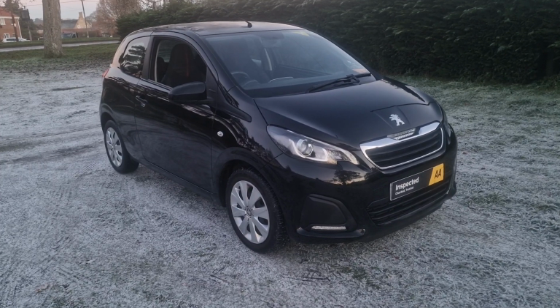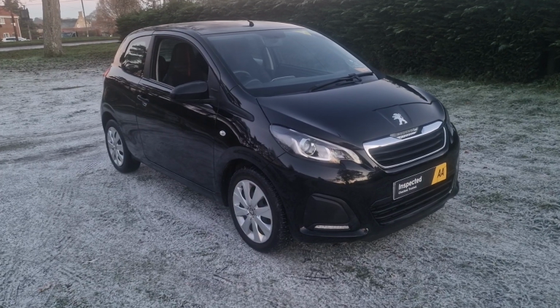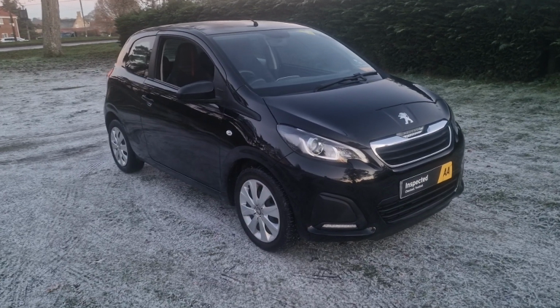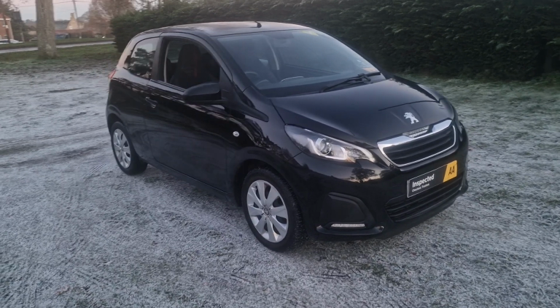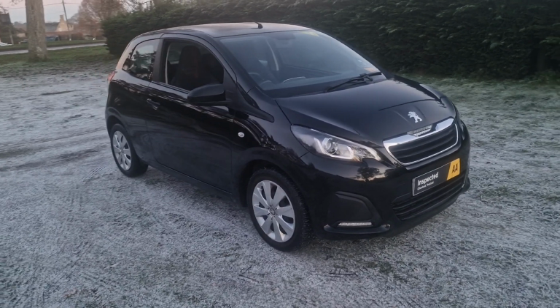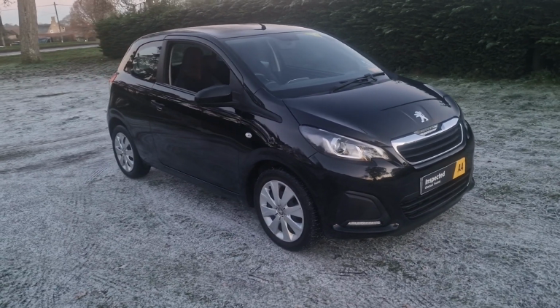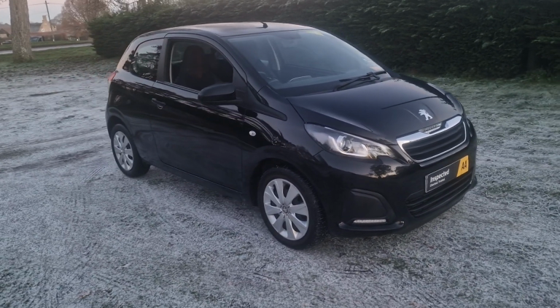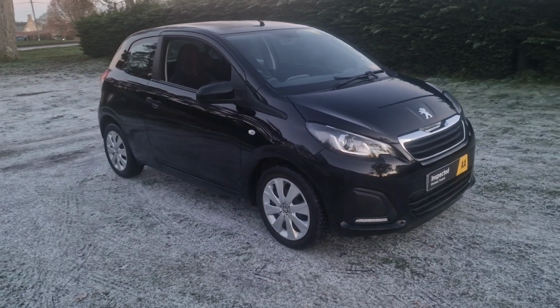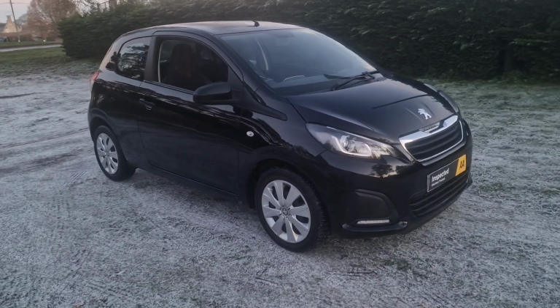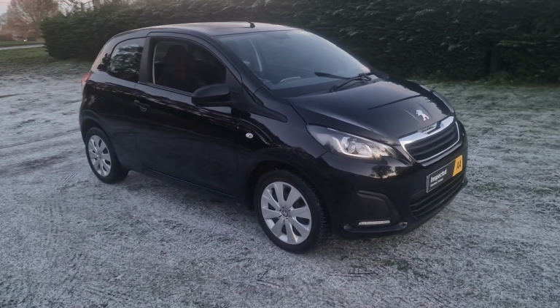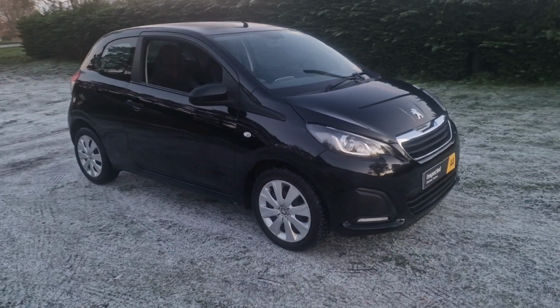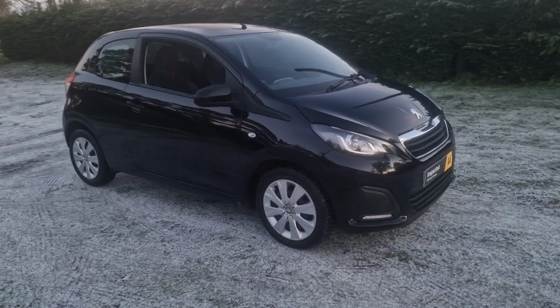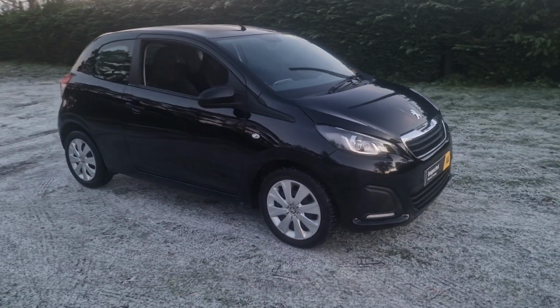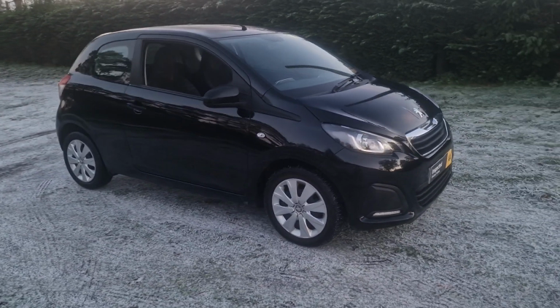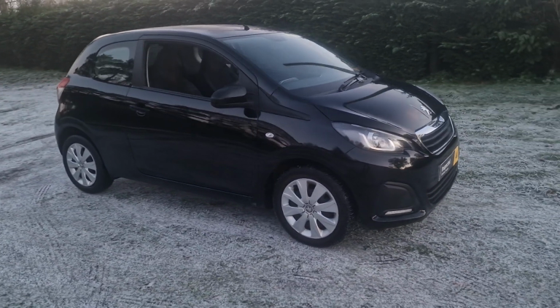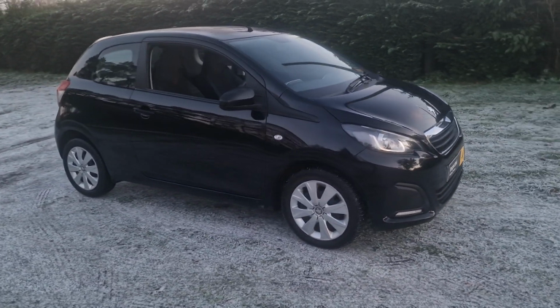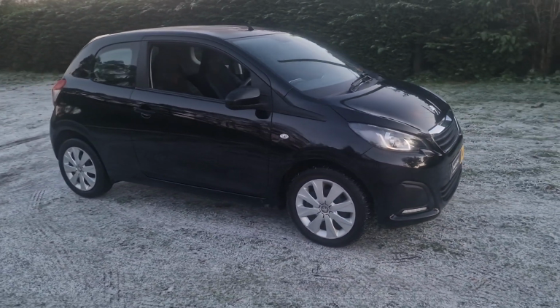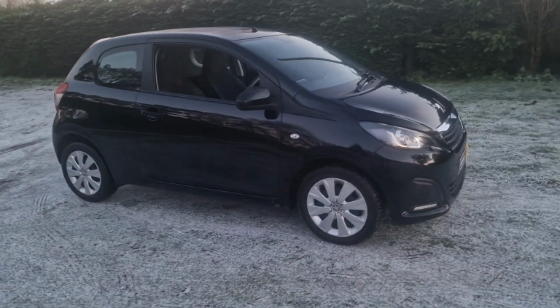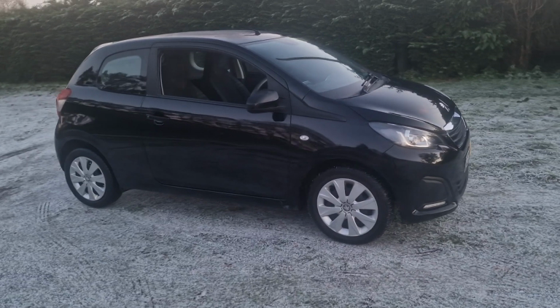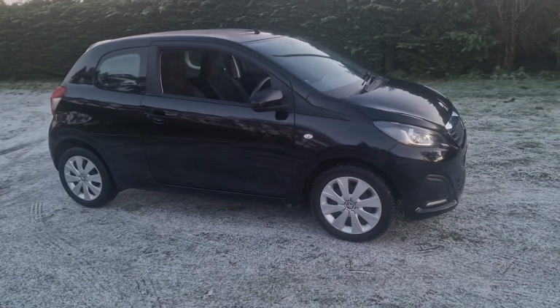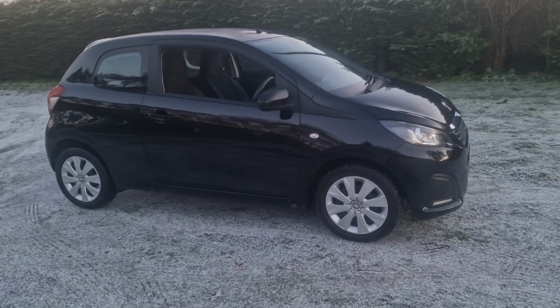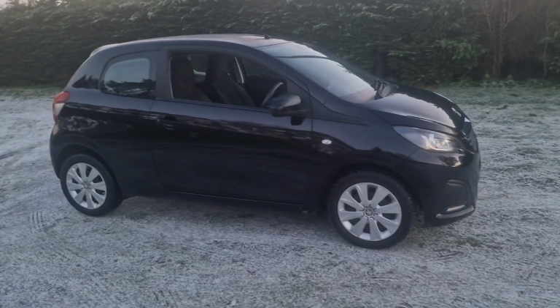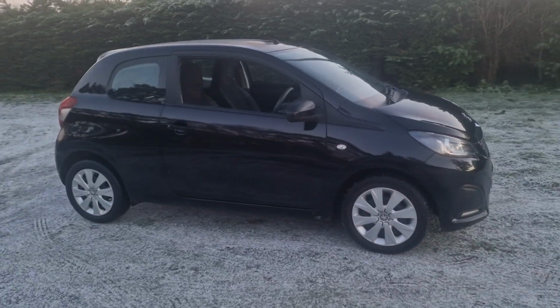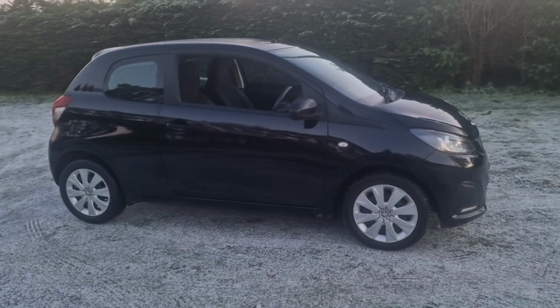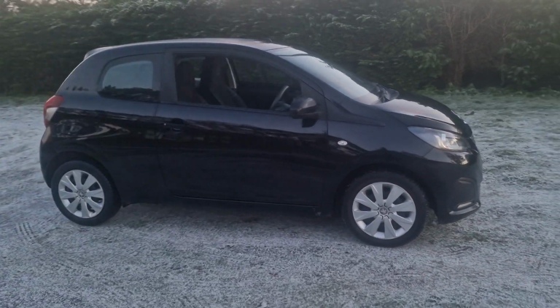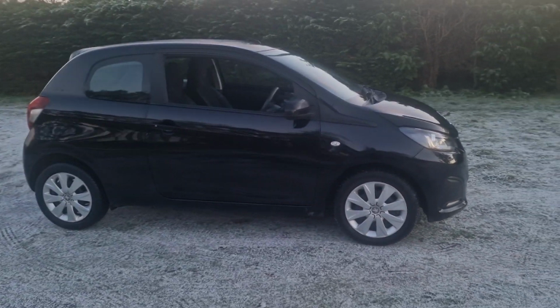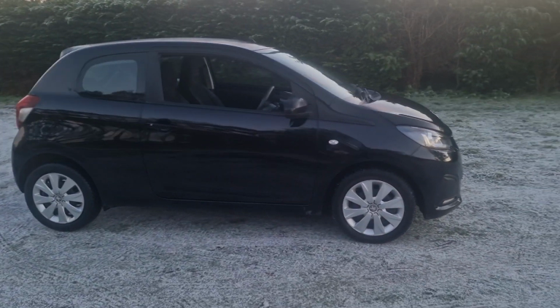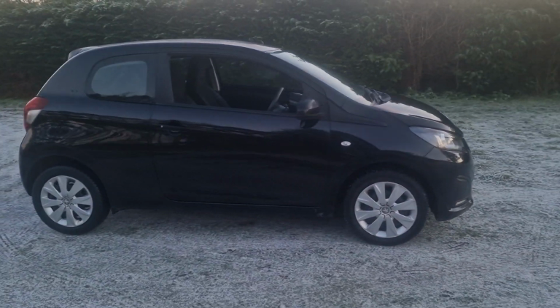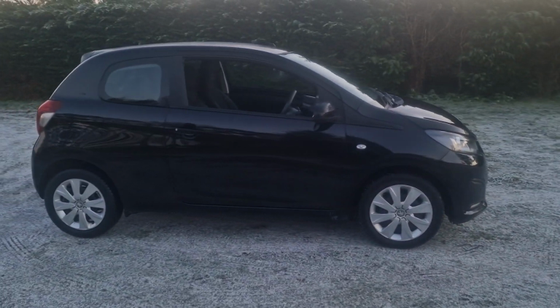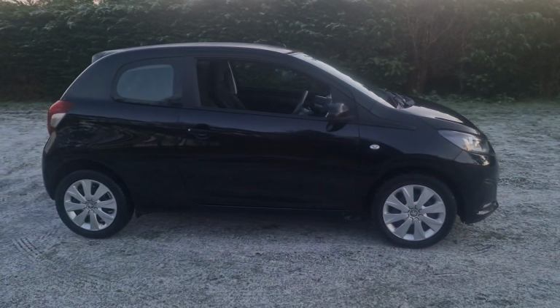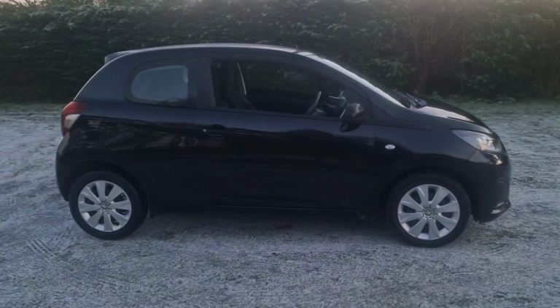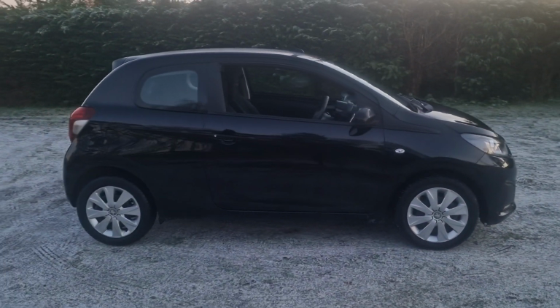Welcome to Breckland Vehicle Specialists. Just doing a quick walk-round video of the Peugeot 108 we've had just come in to stock.